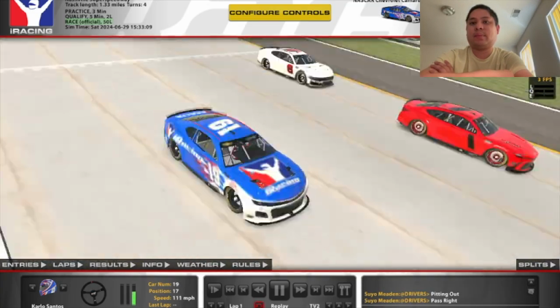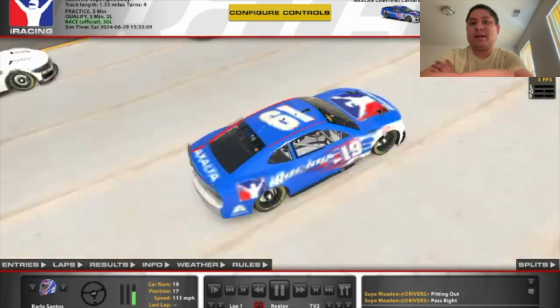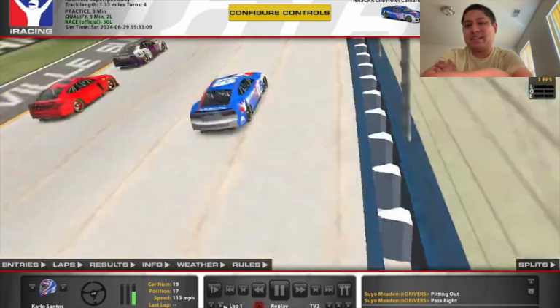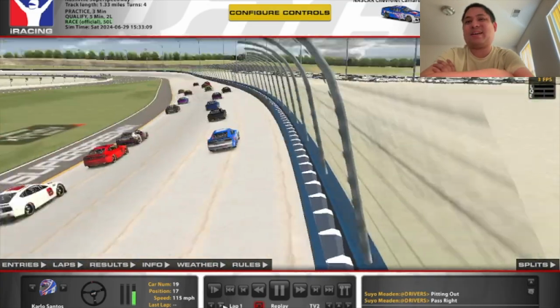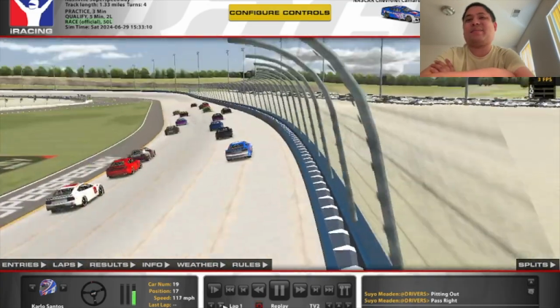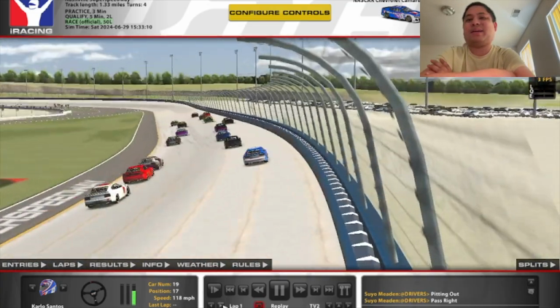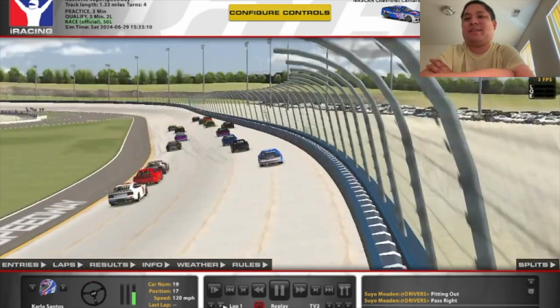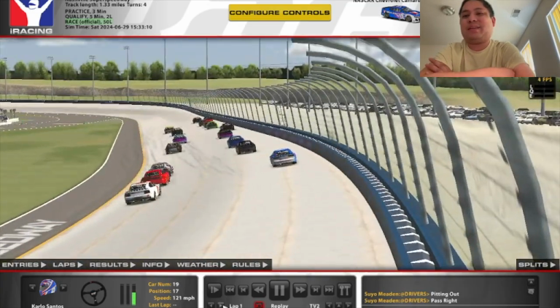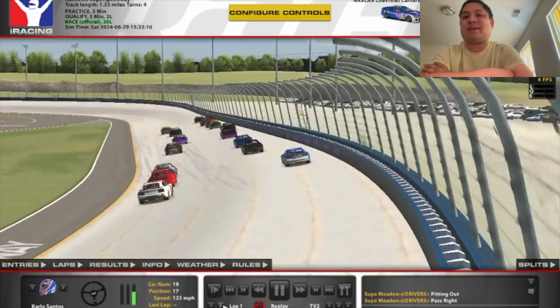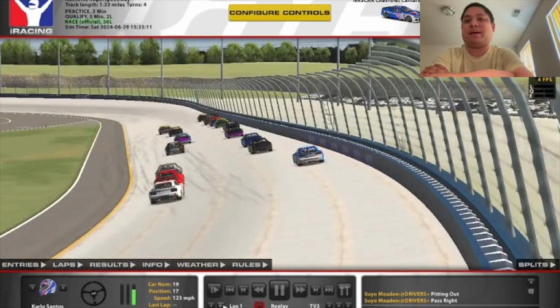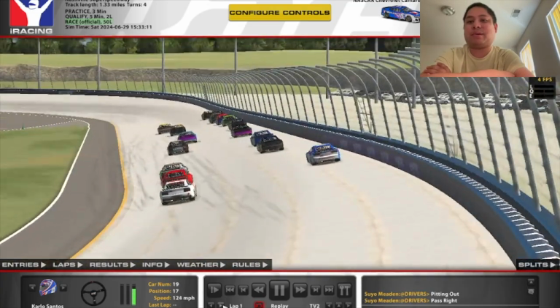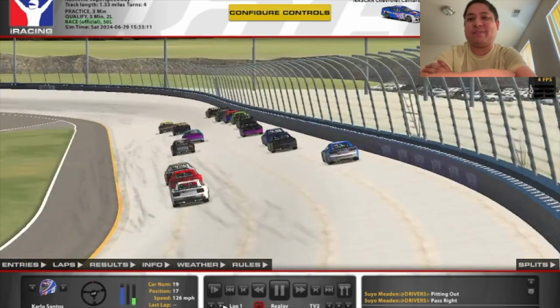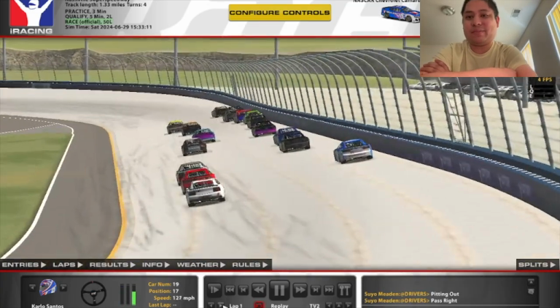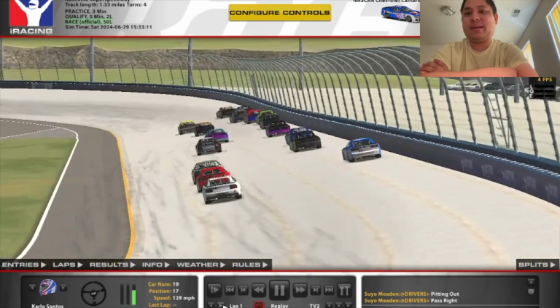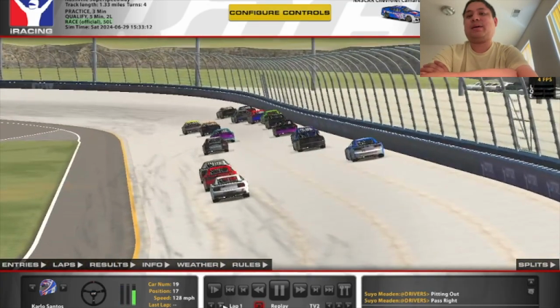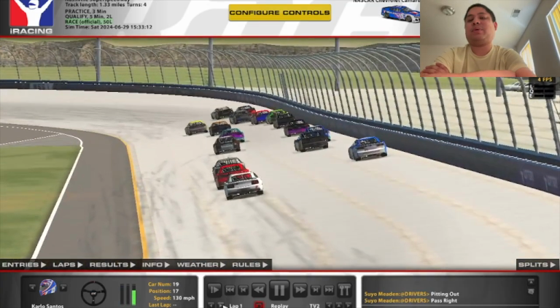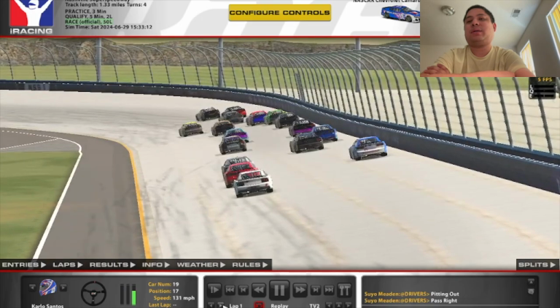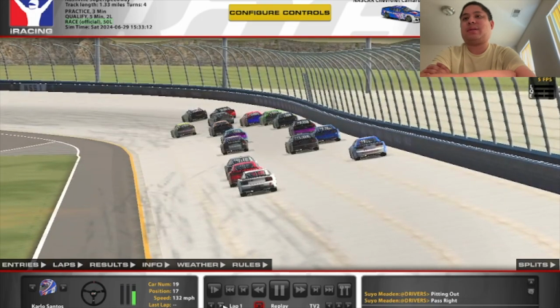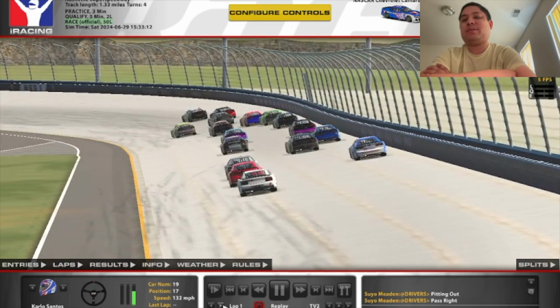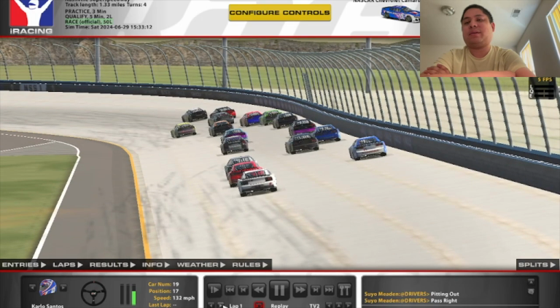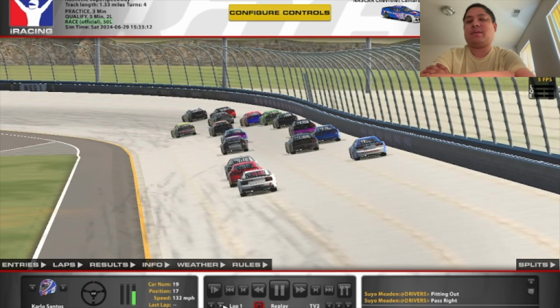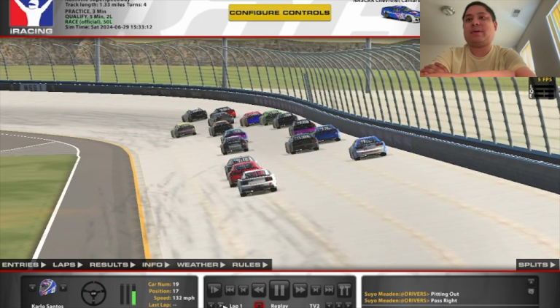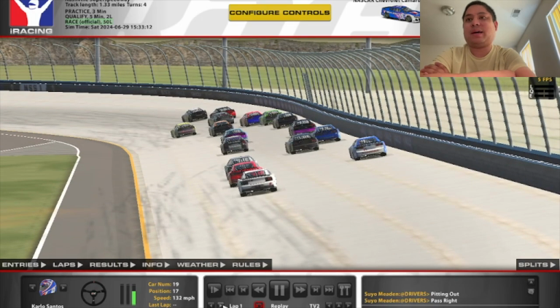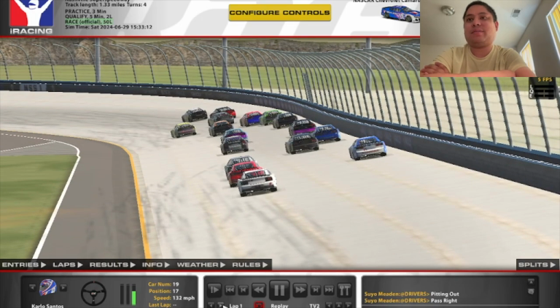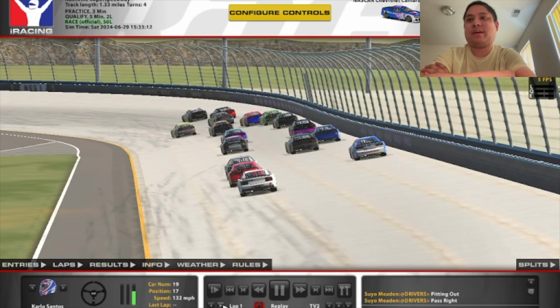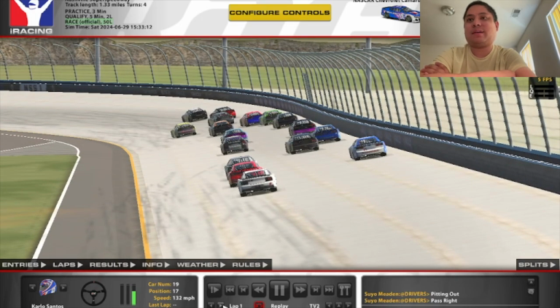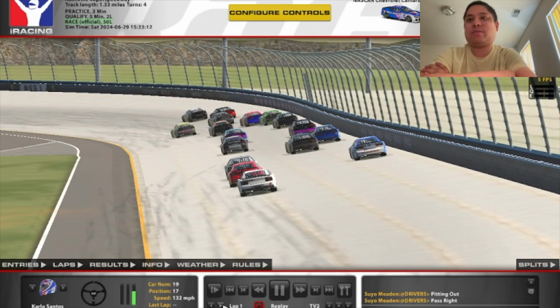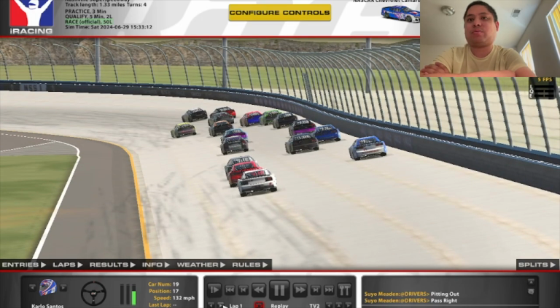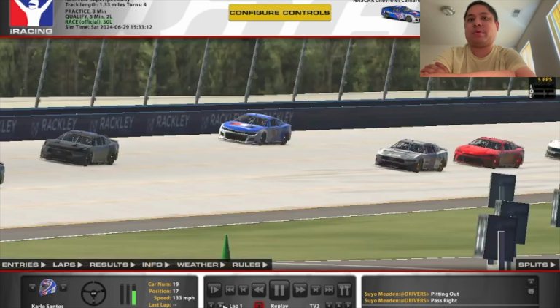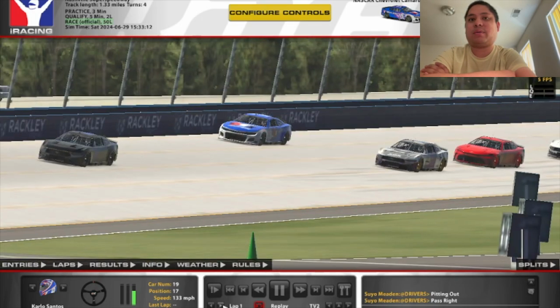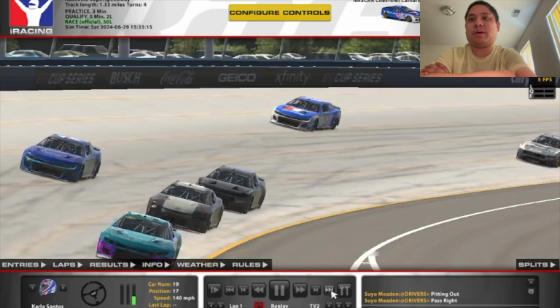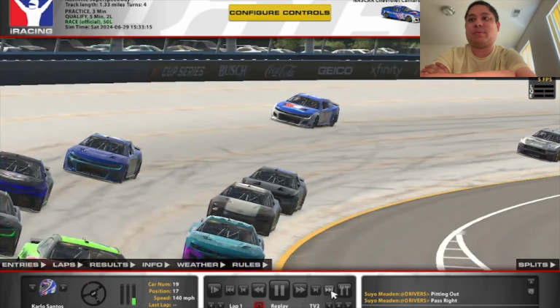Hello guys, it's me KongSense, this is CapConEffect, and welcome to another edition of iRacing Career Moves.